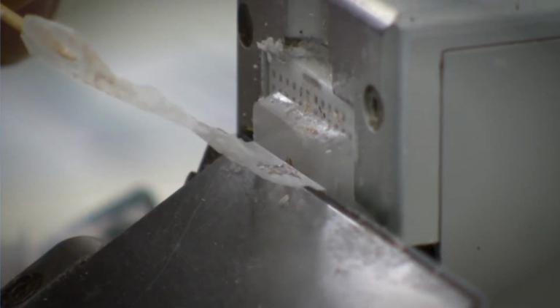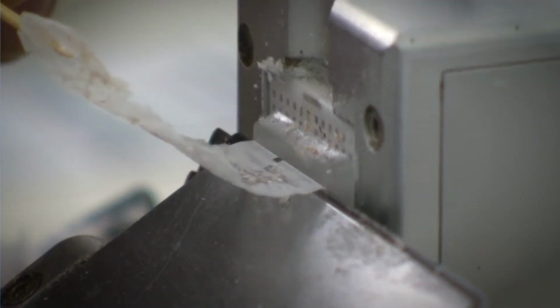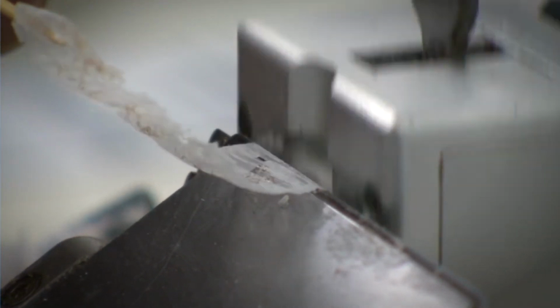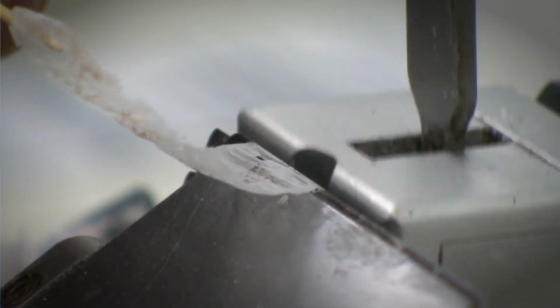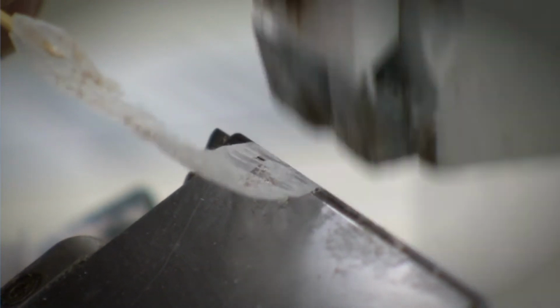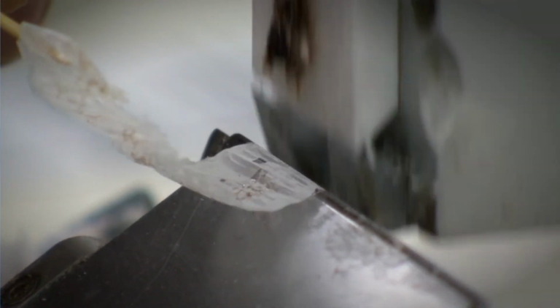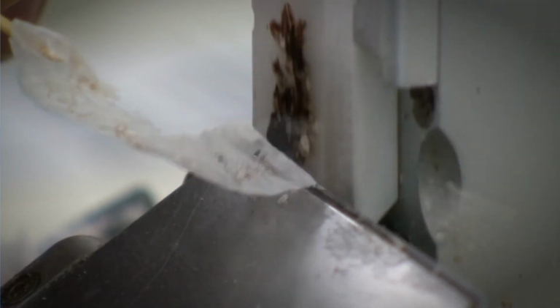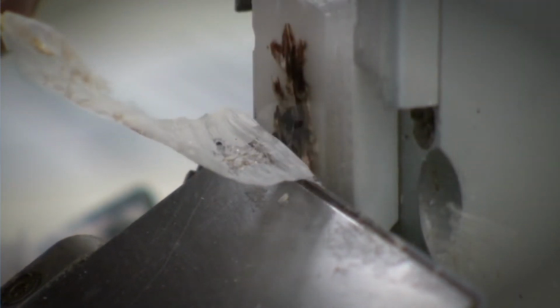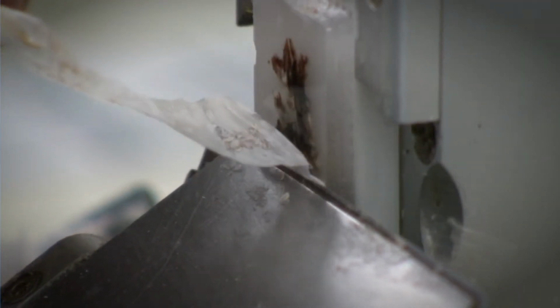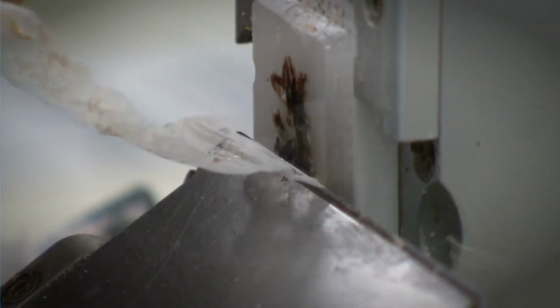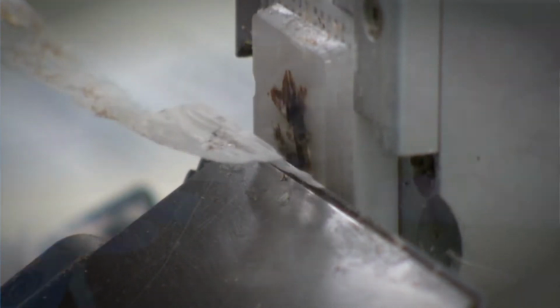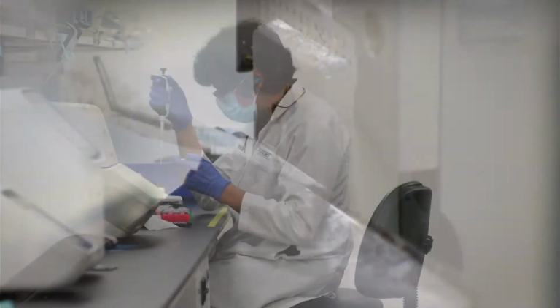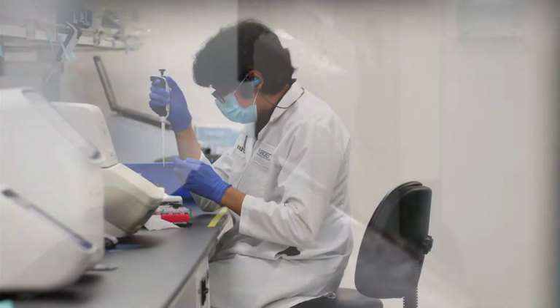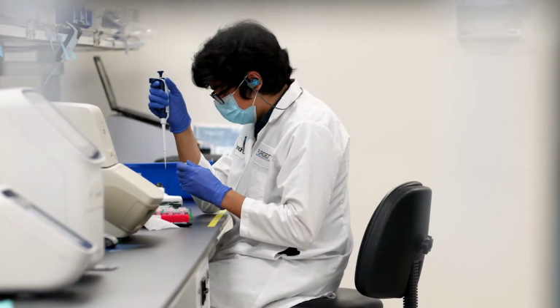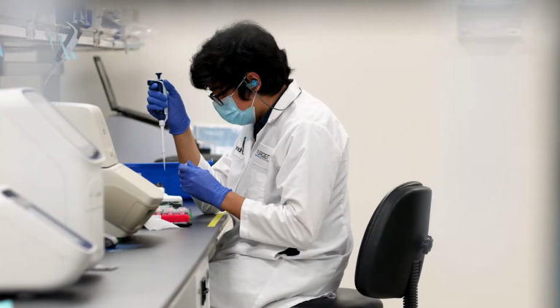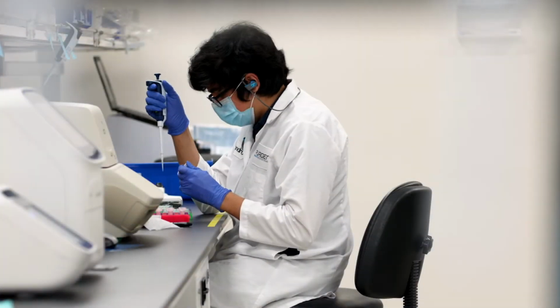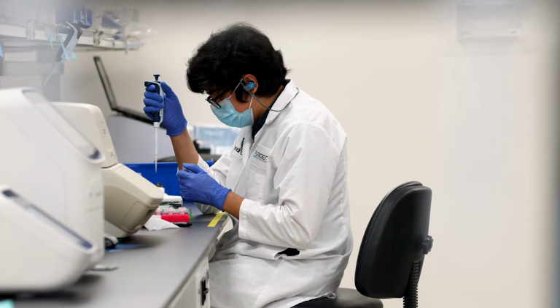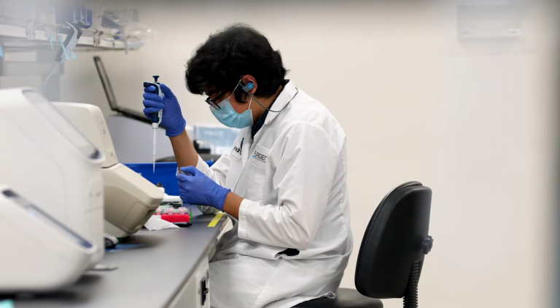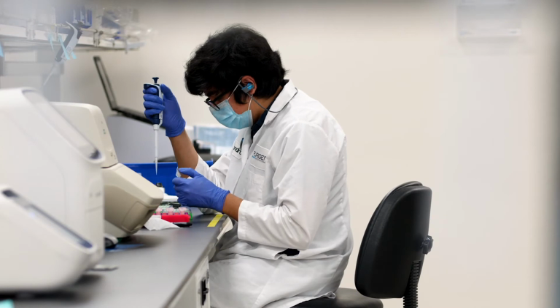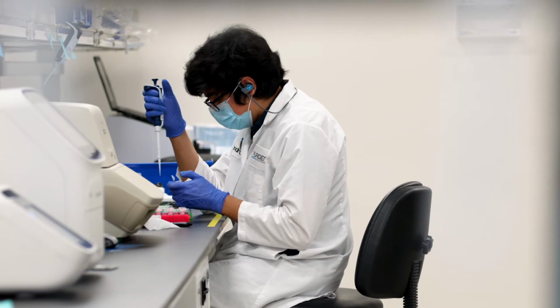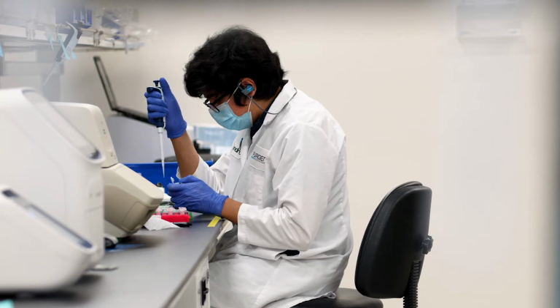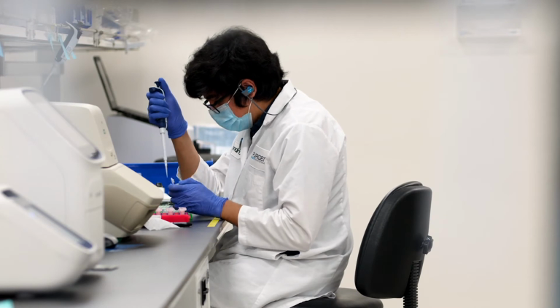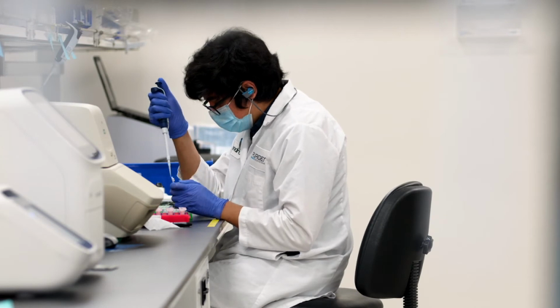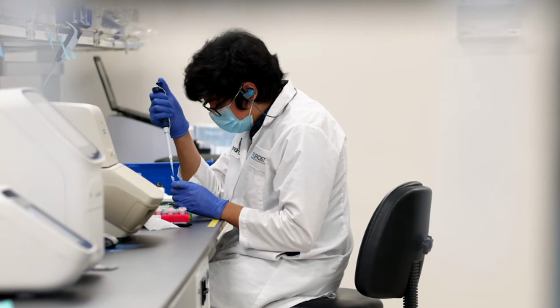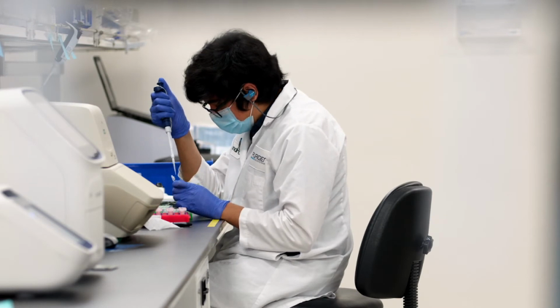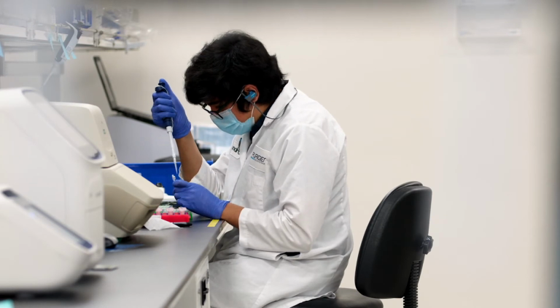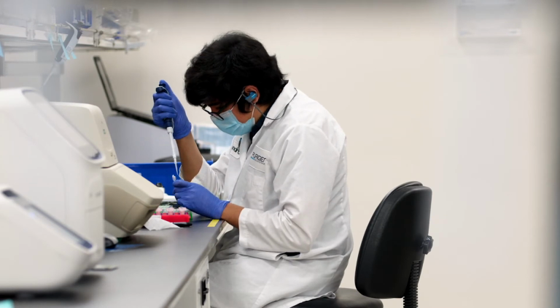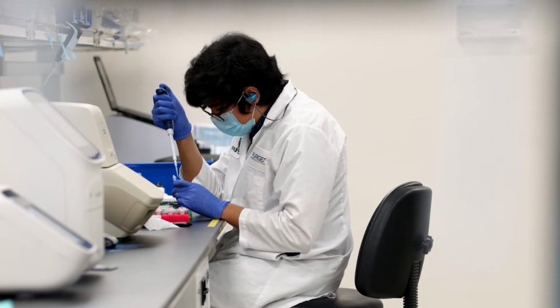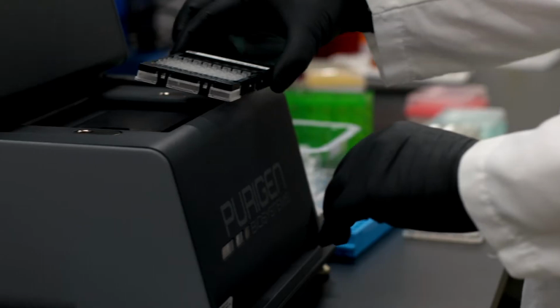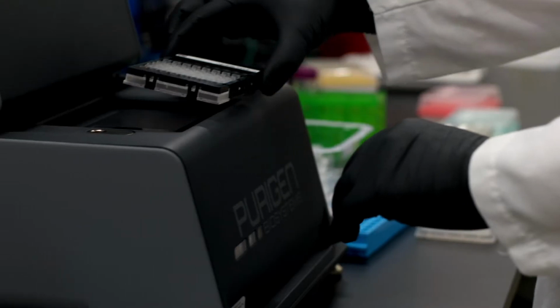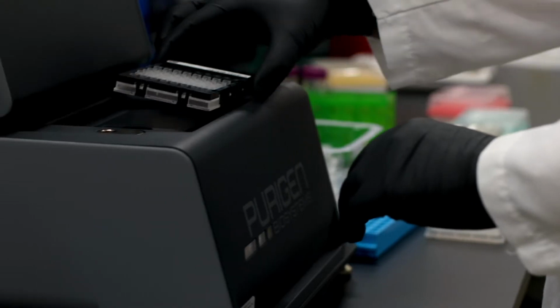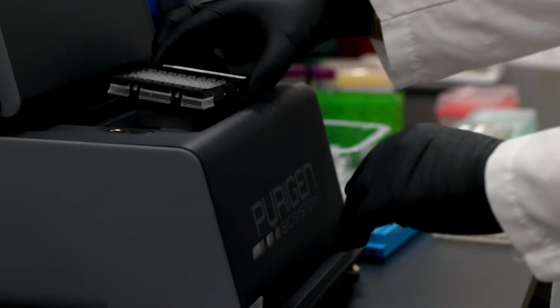We started Purigen with just four people, working in a small lab in Pleasanton.